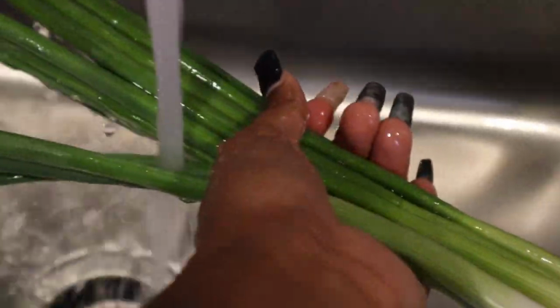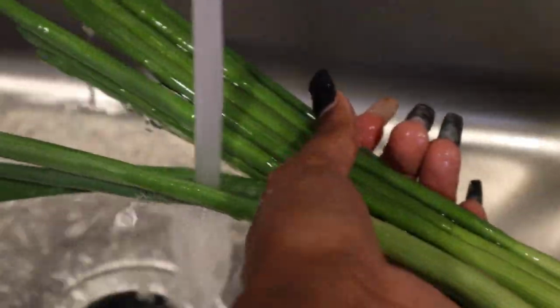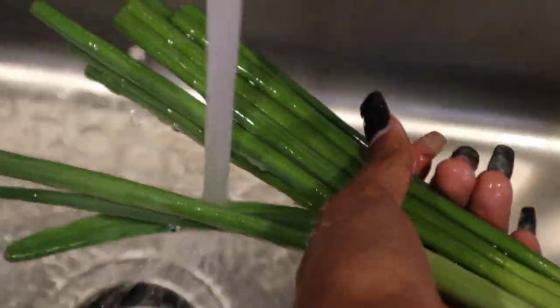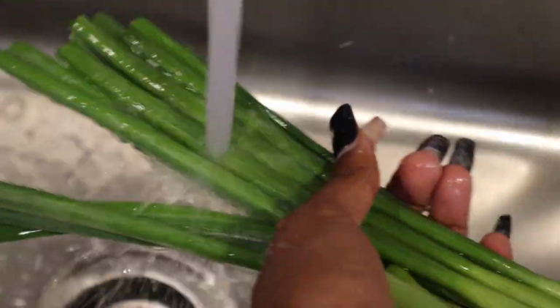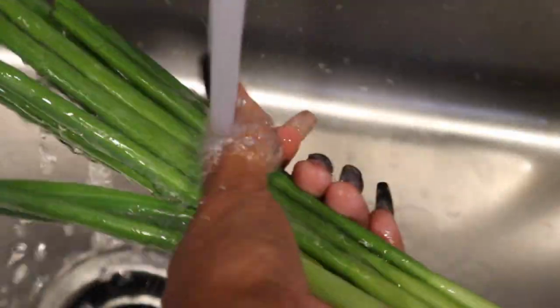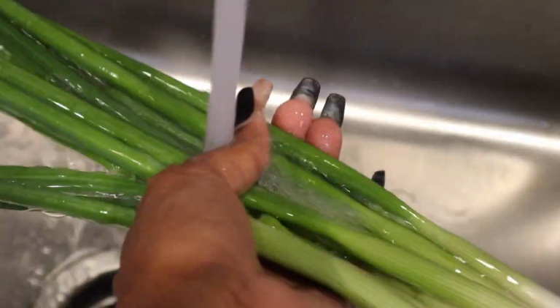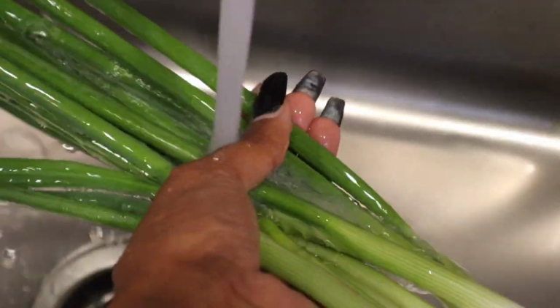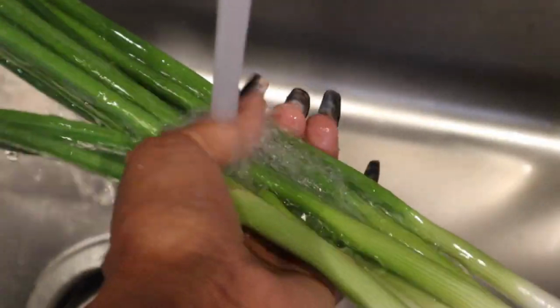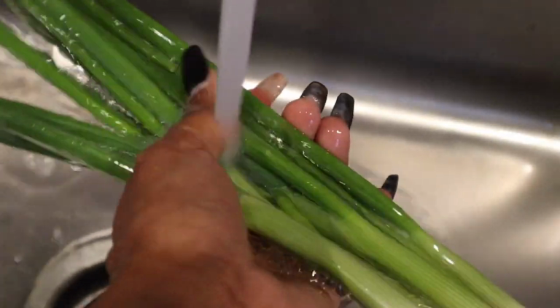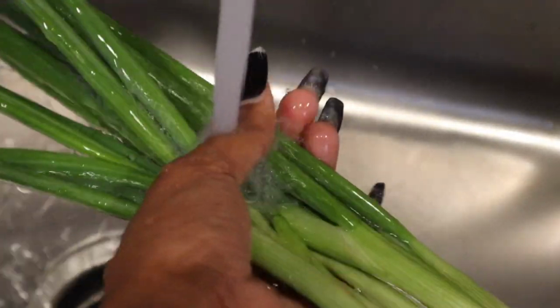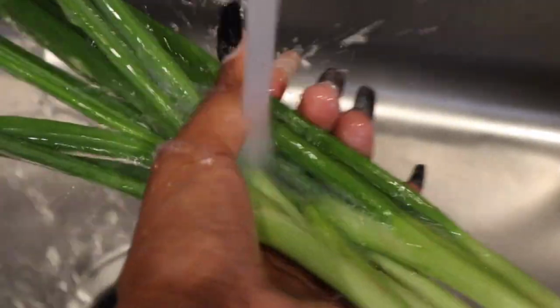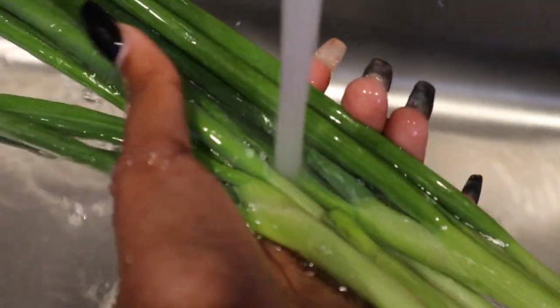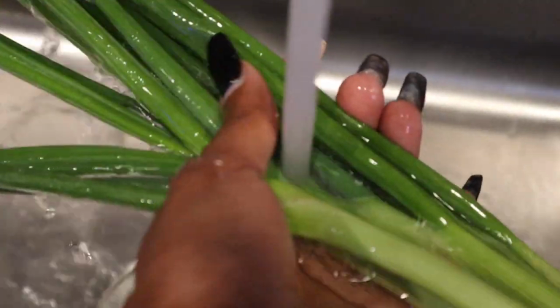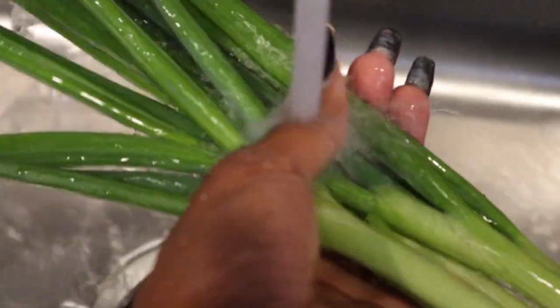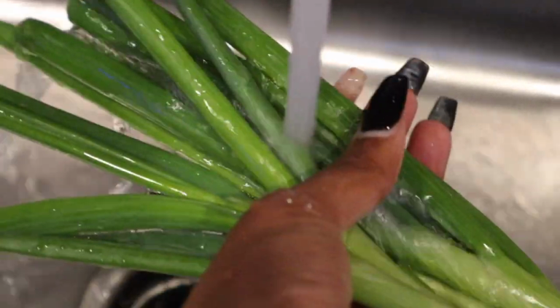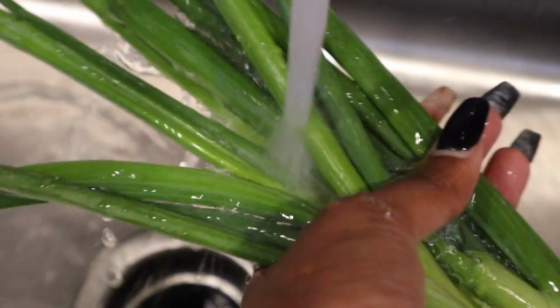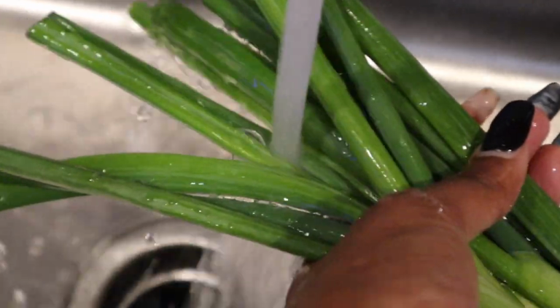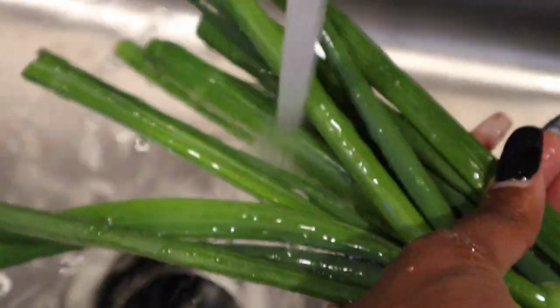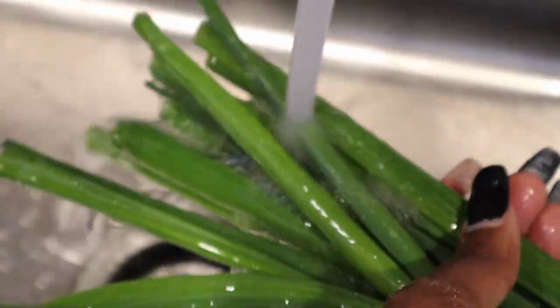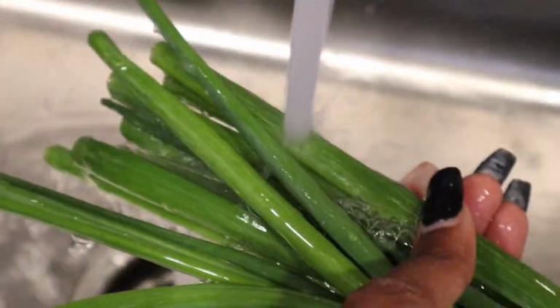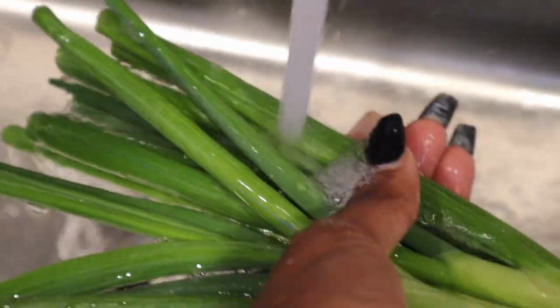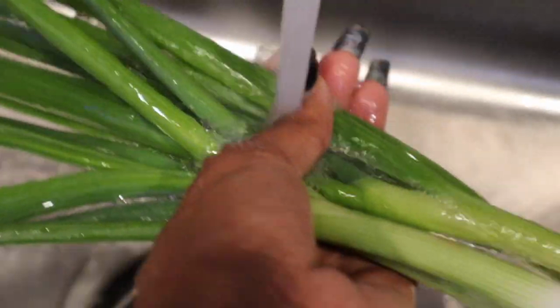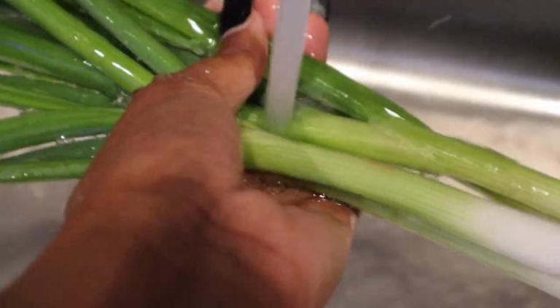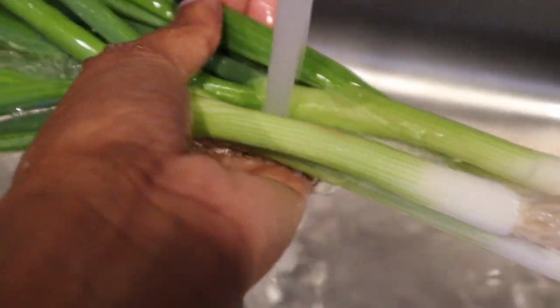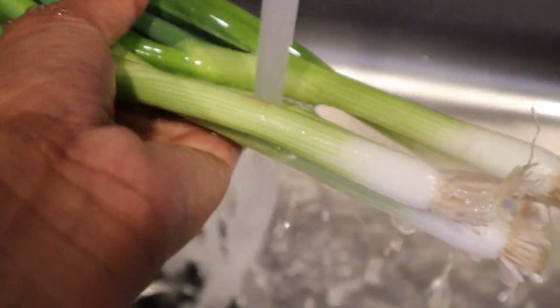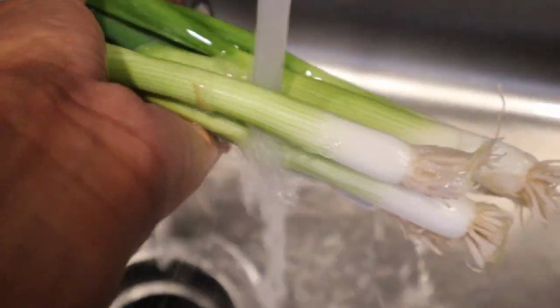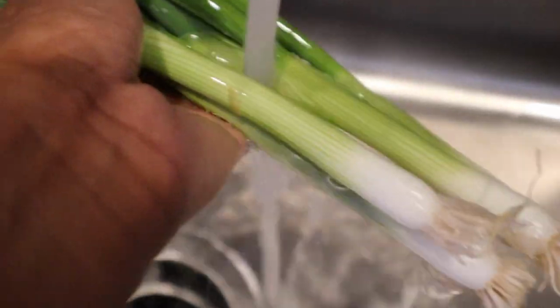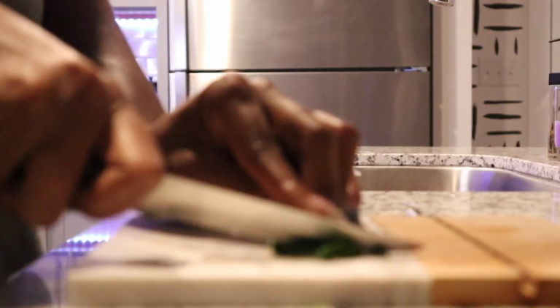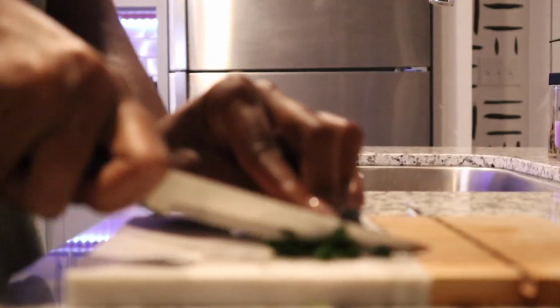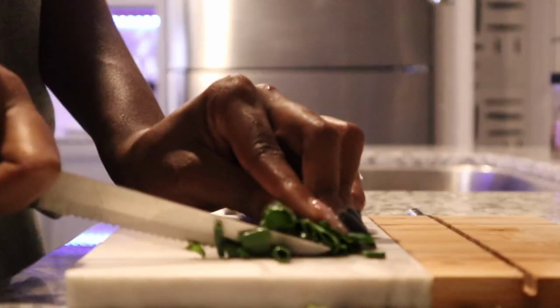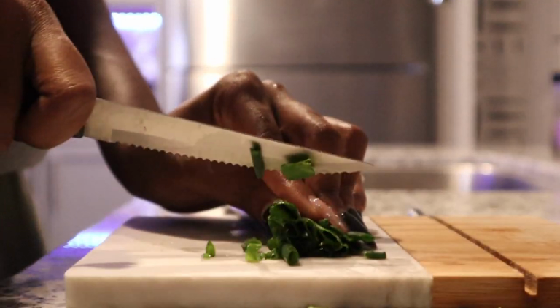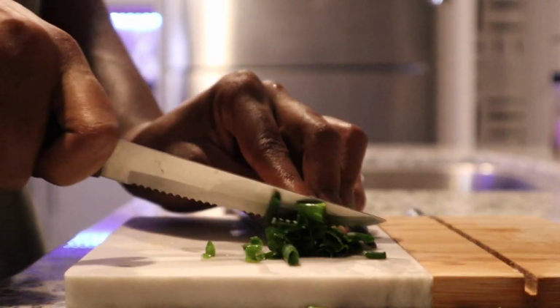Rinse the onion under warm water and chop them up.